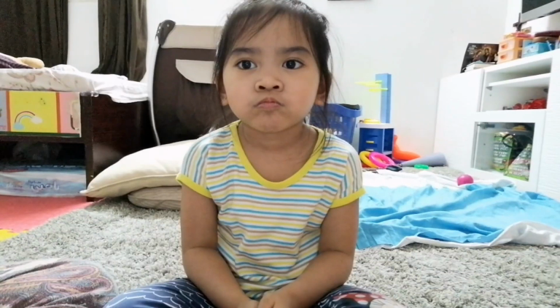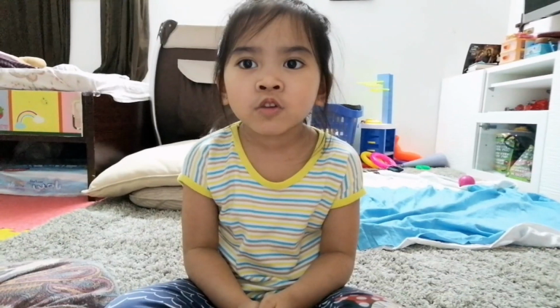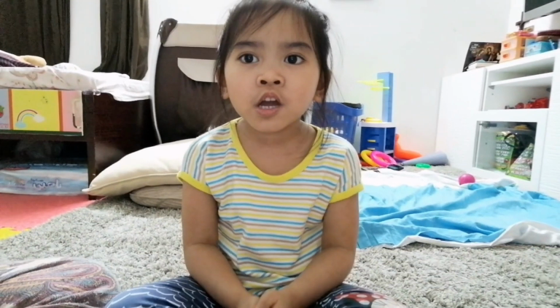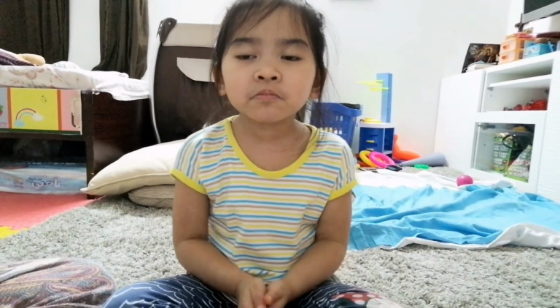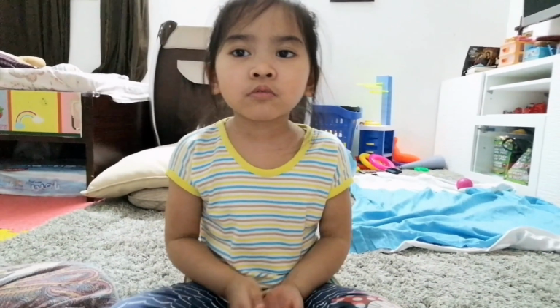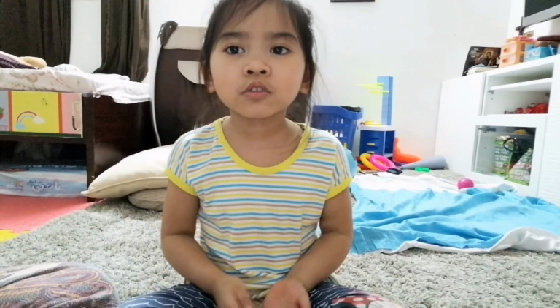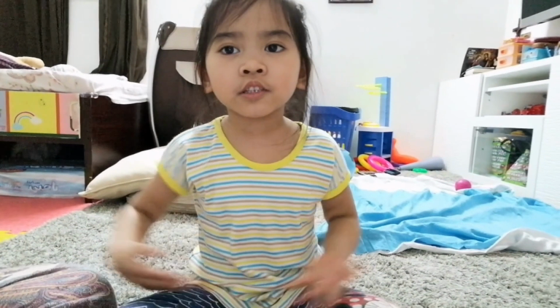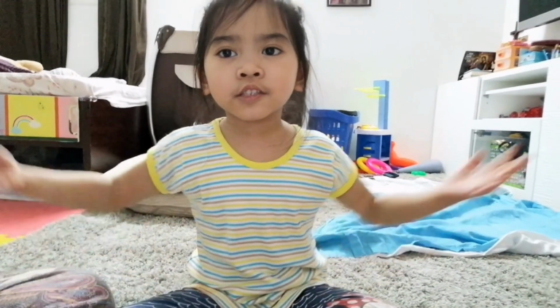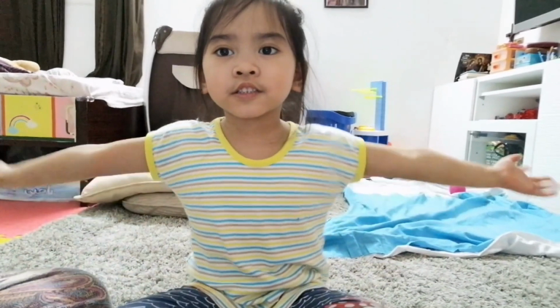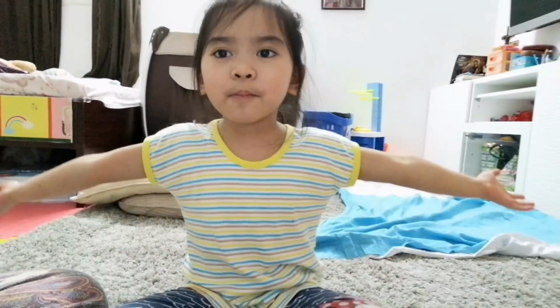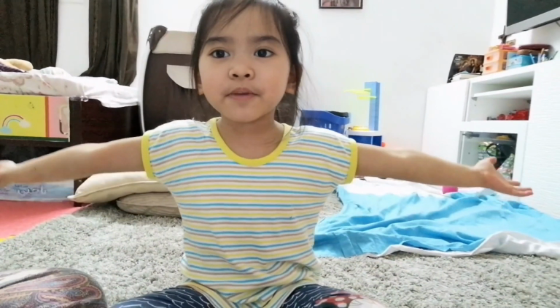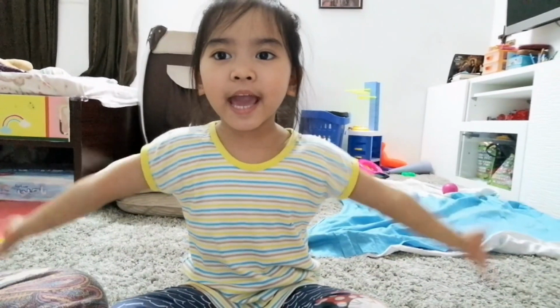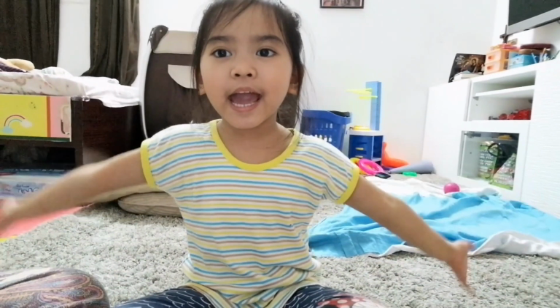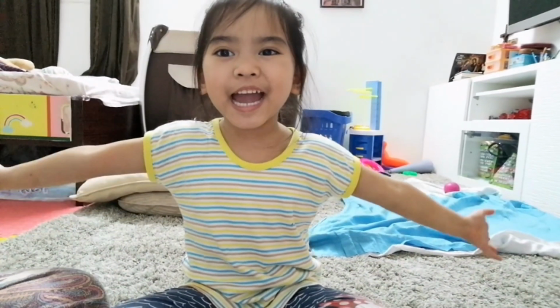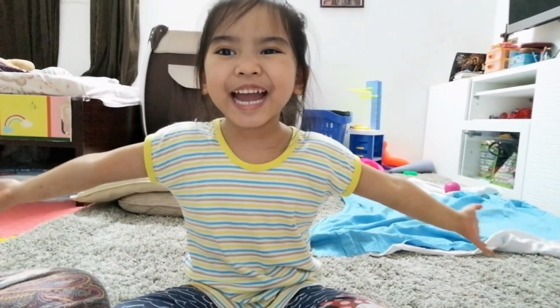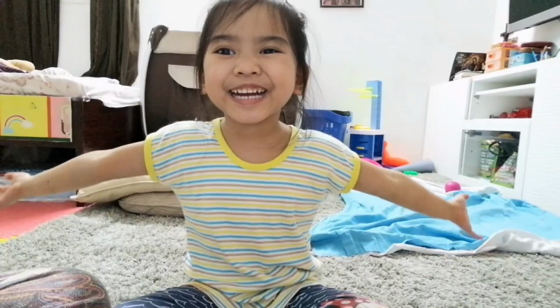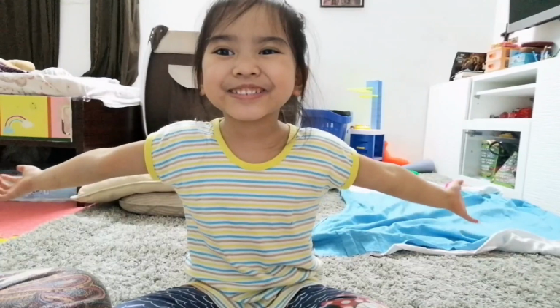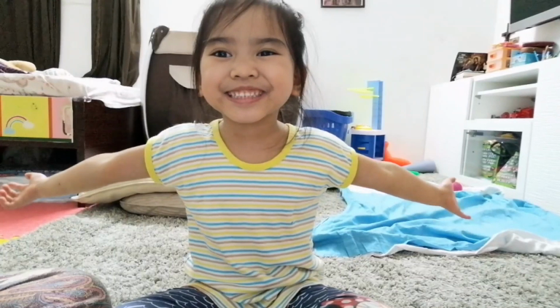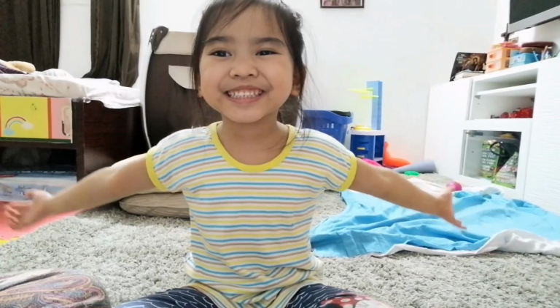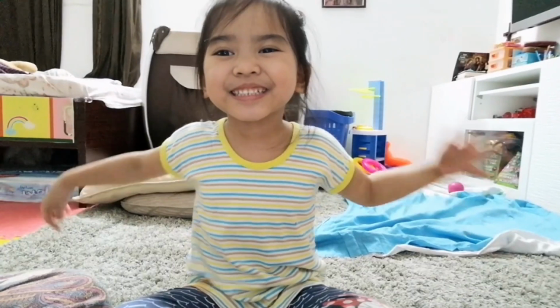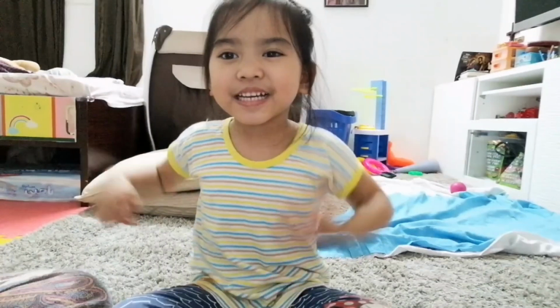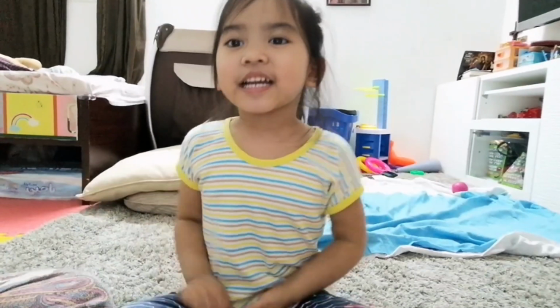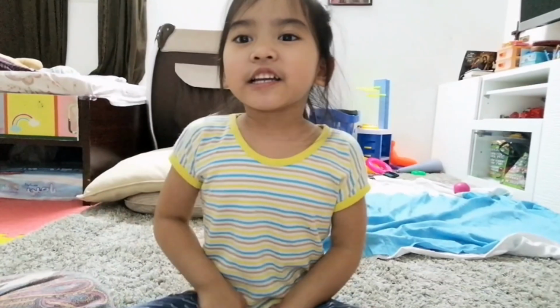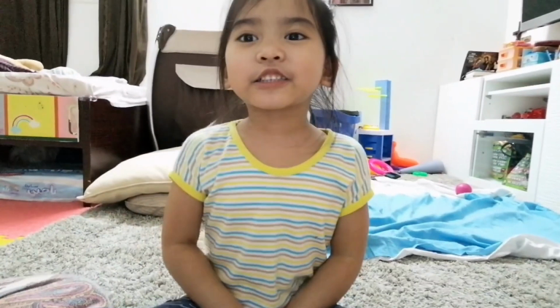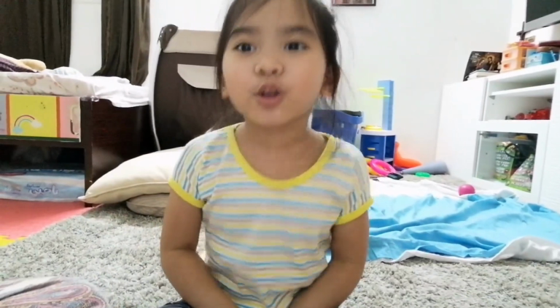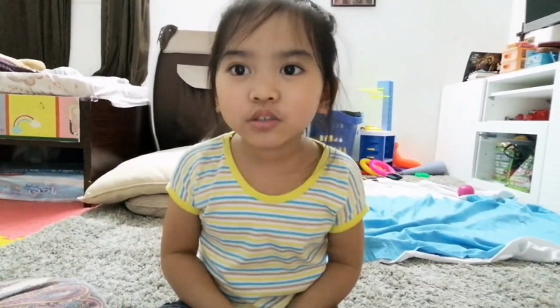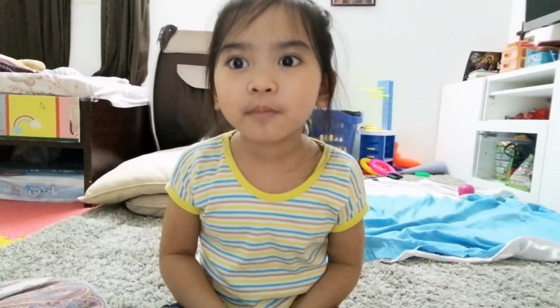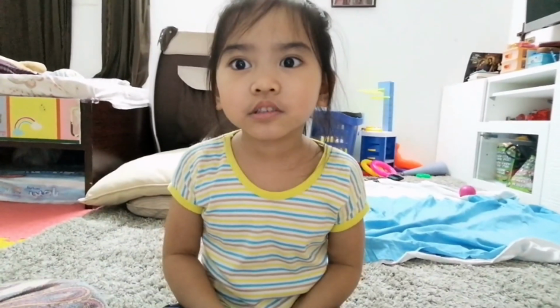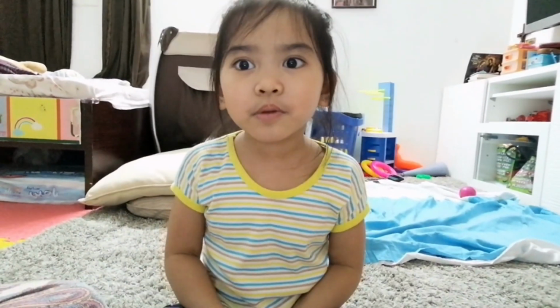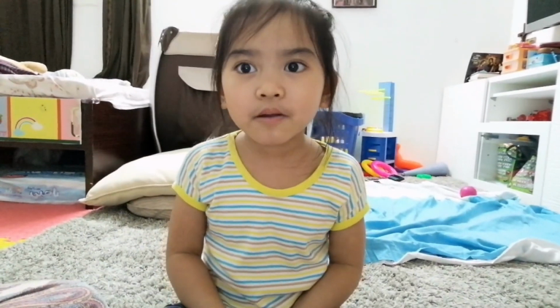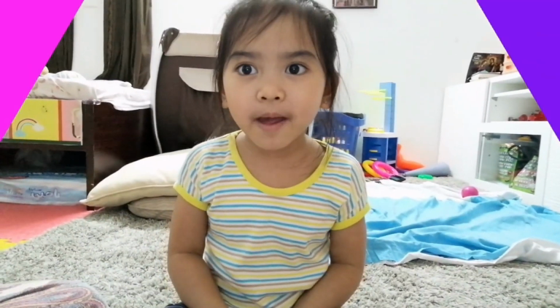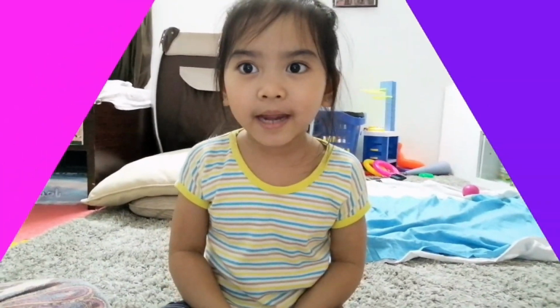Welcome to Den Den's Happy House! Let's do some experiments.